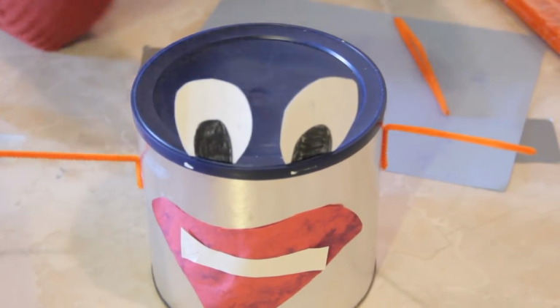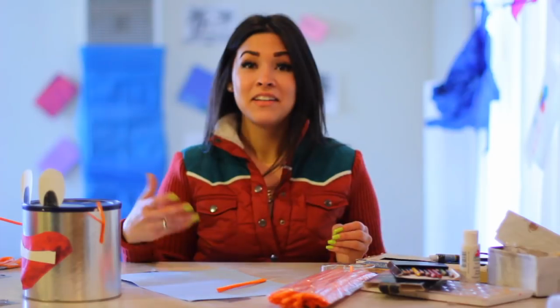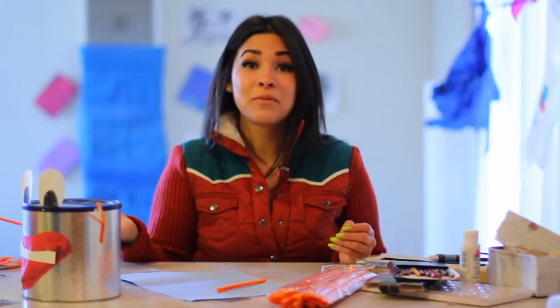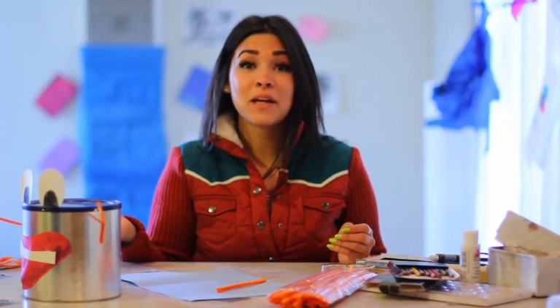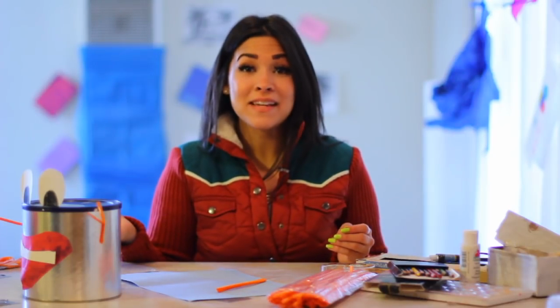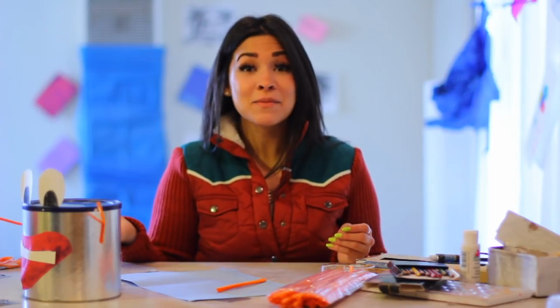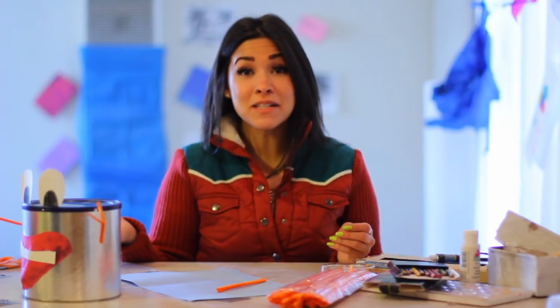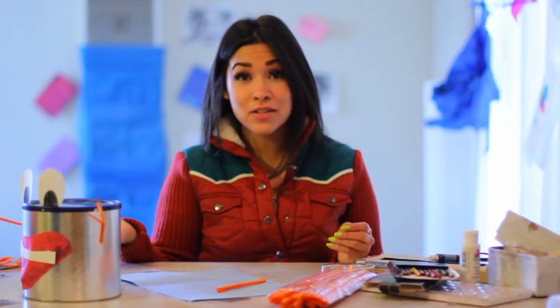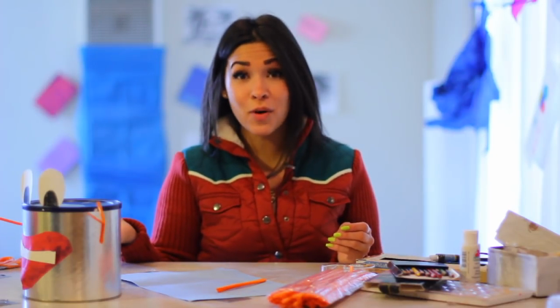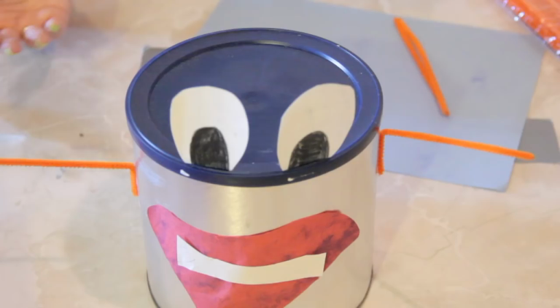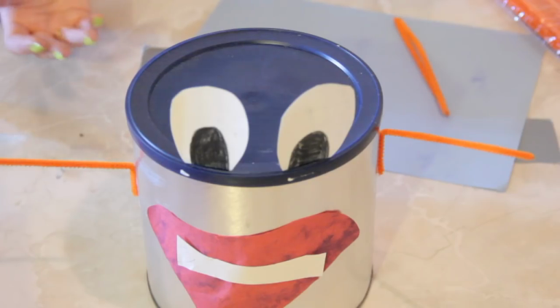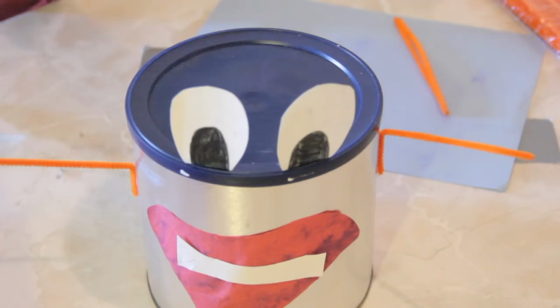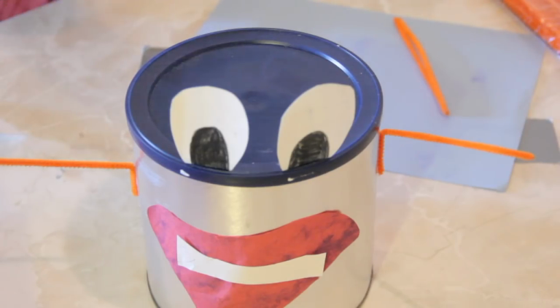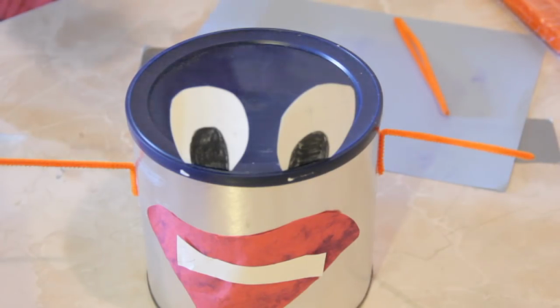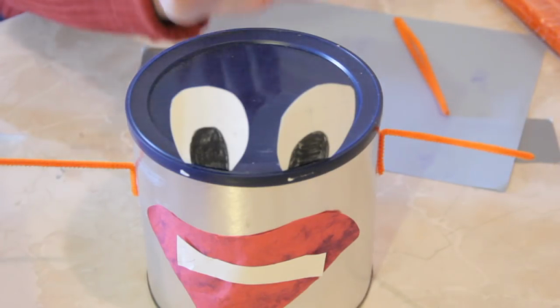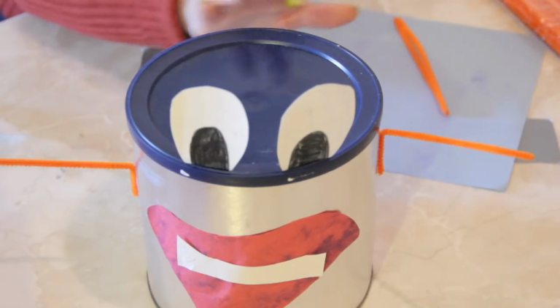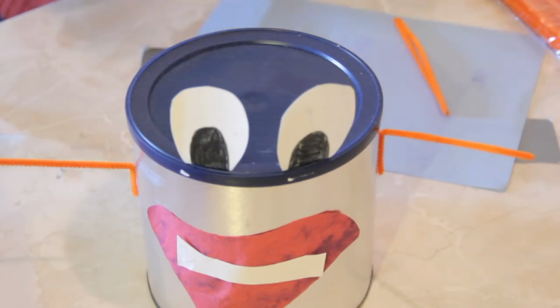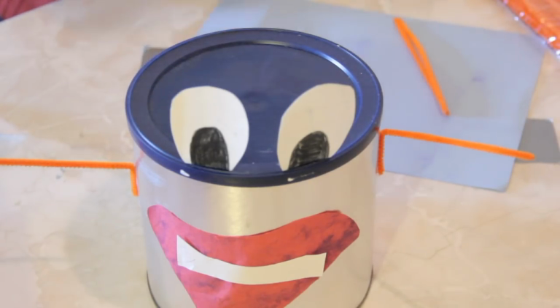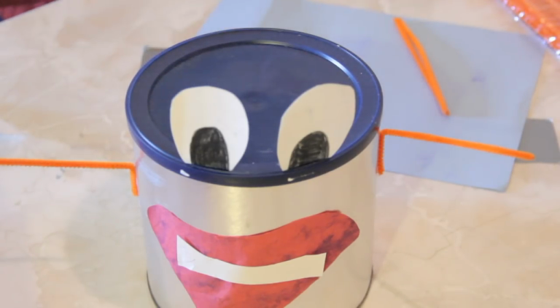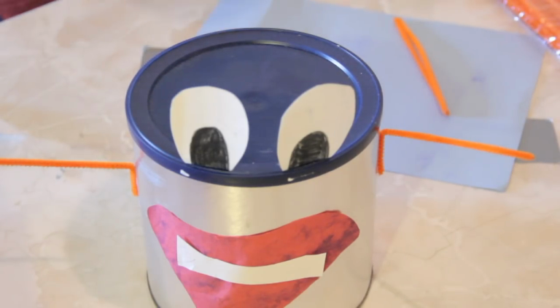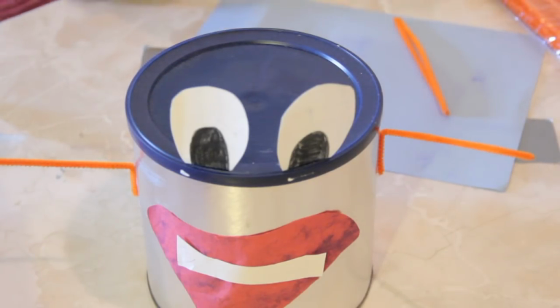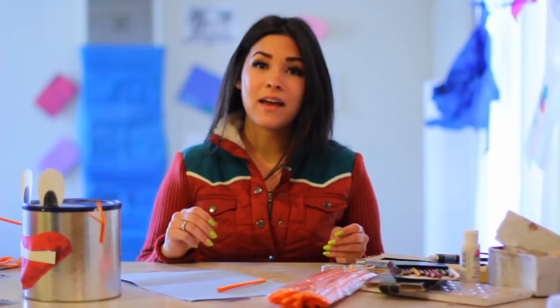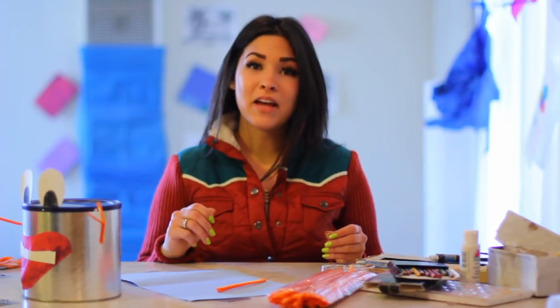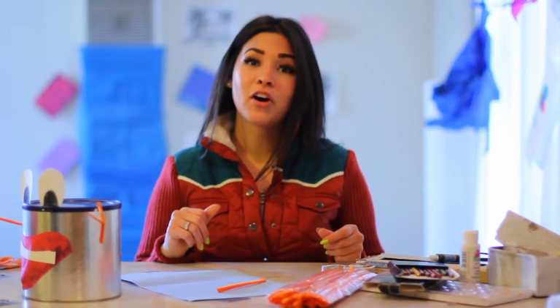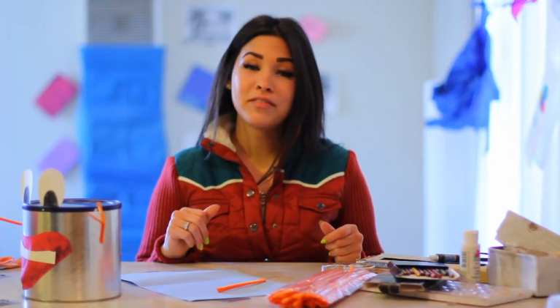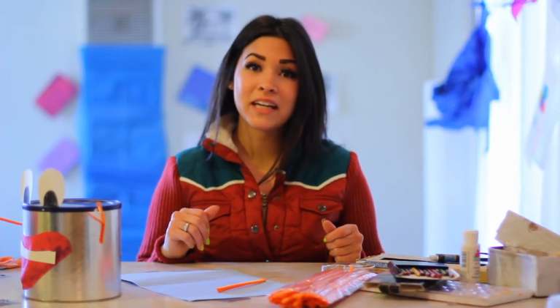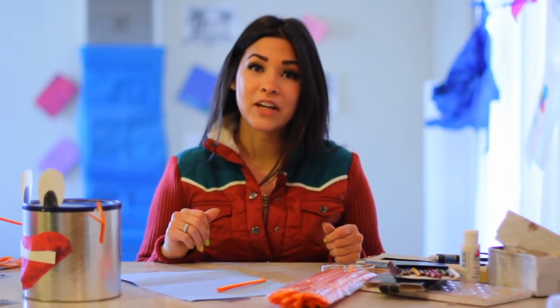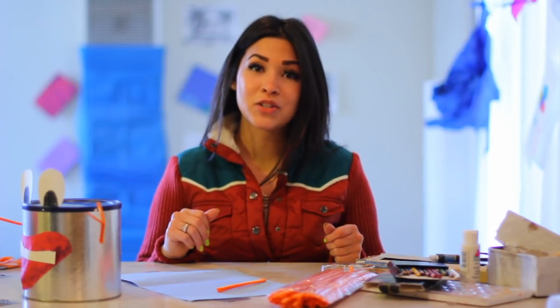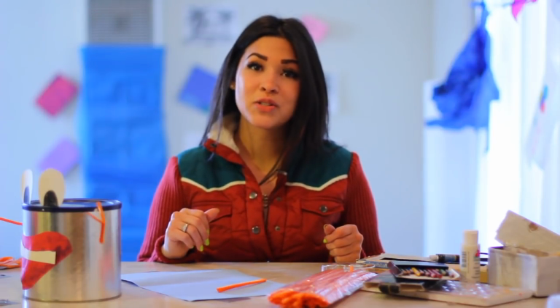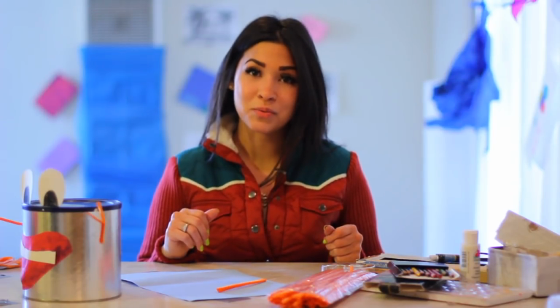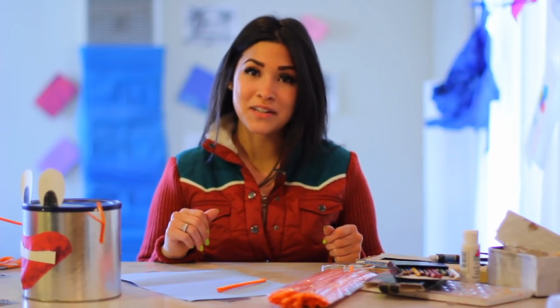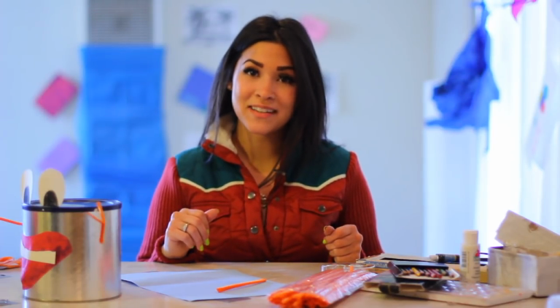You can make them as expressive as you want. Now, that is how you make a coffee can character school project.